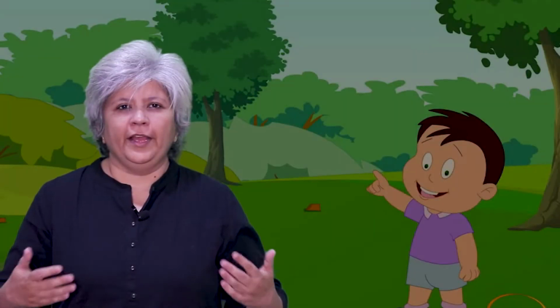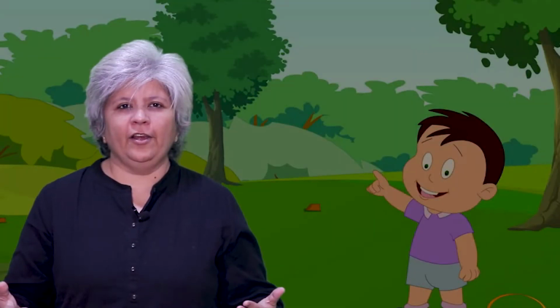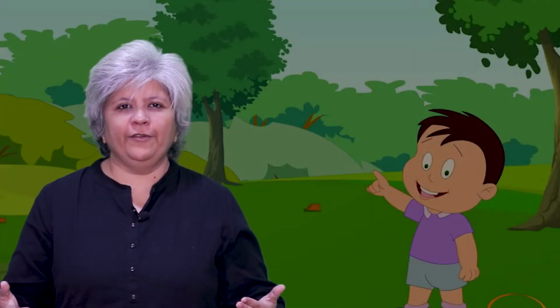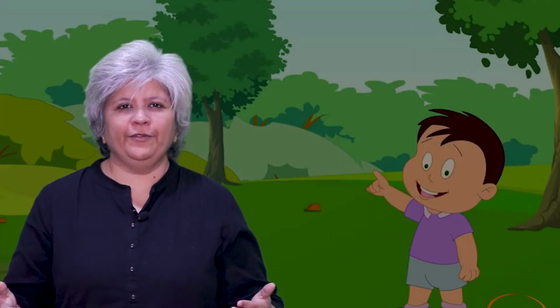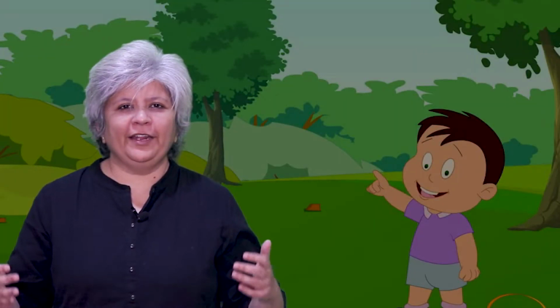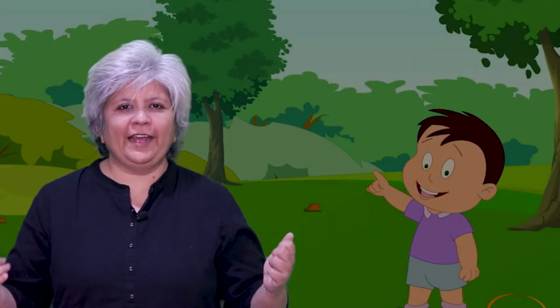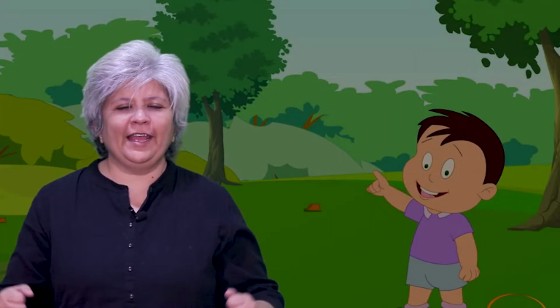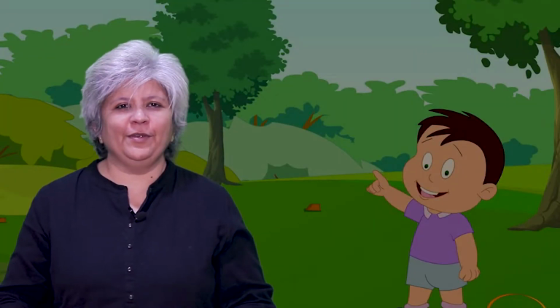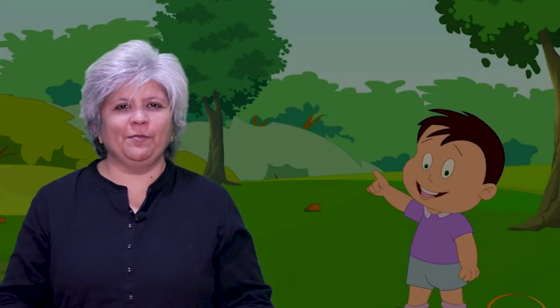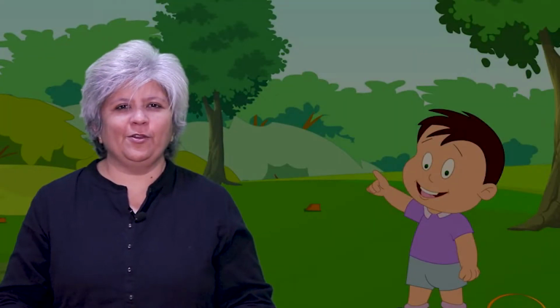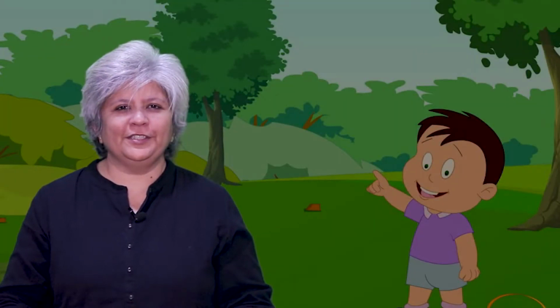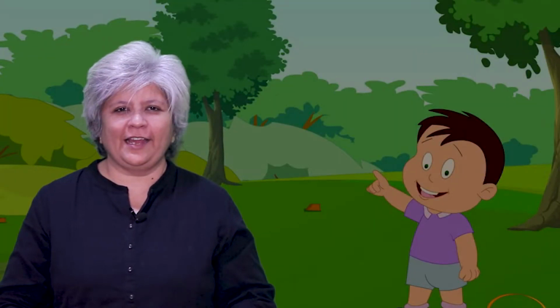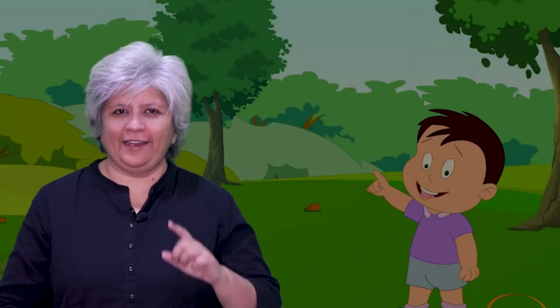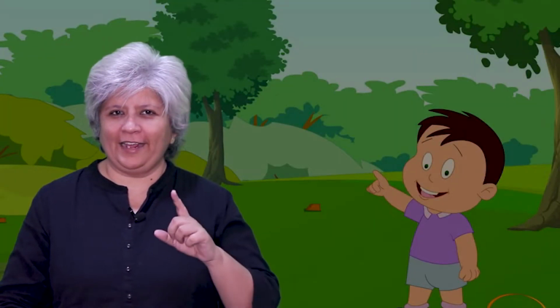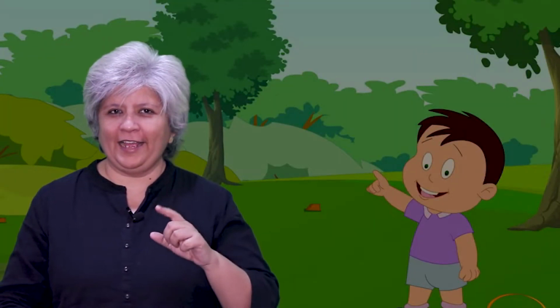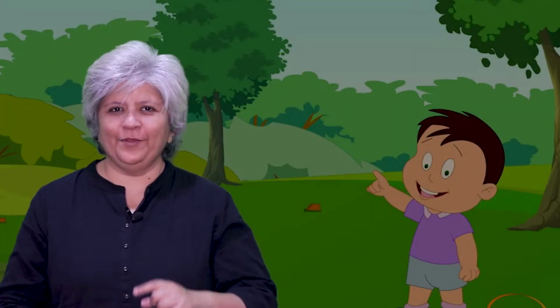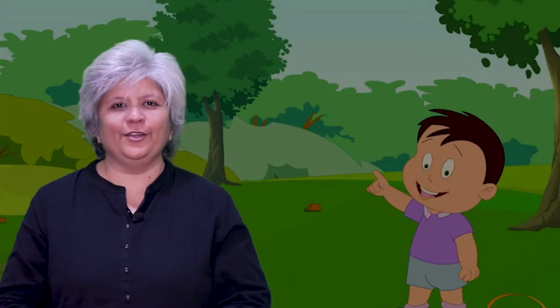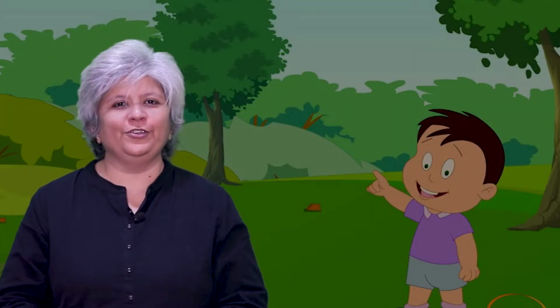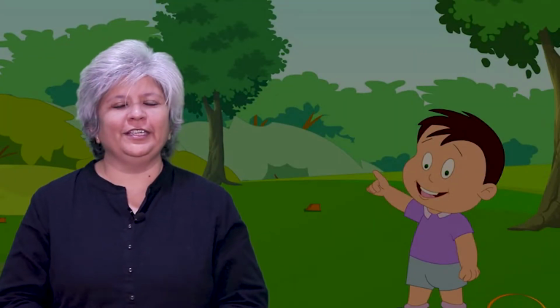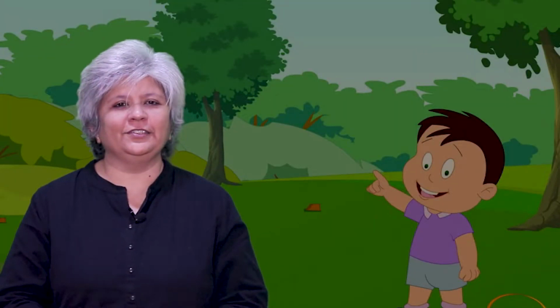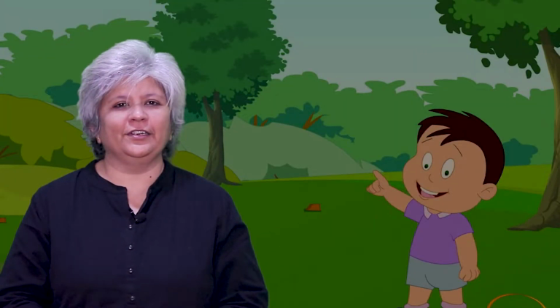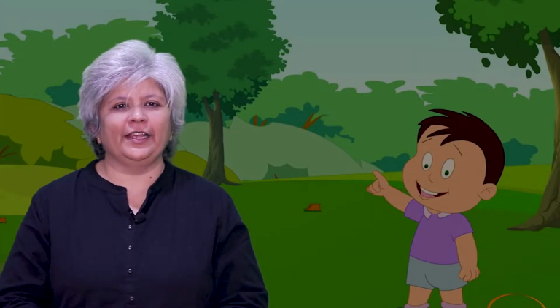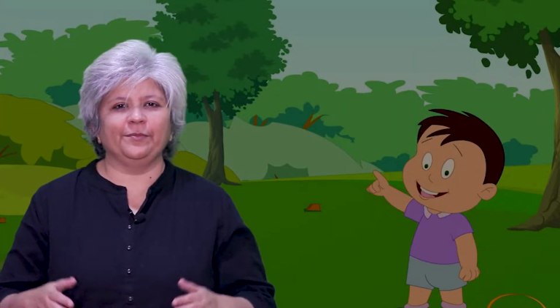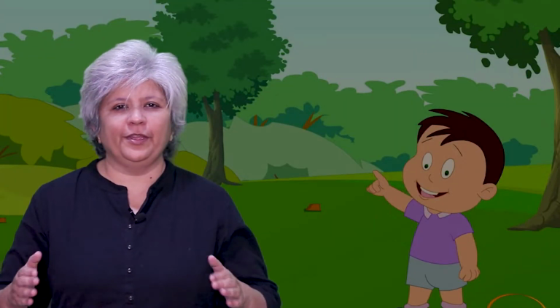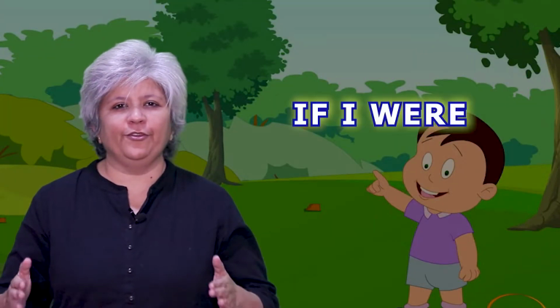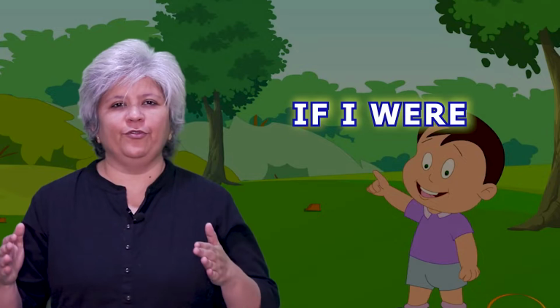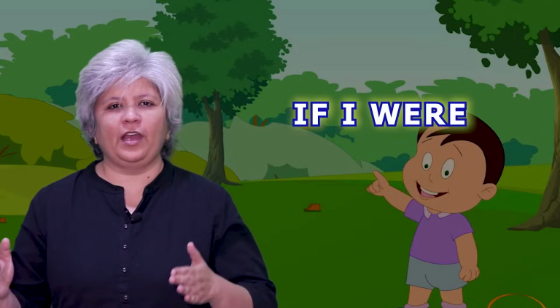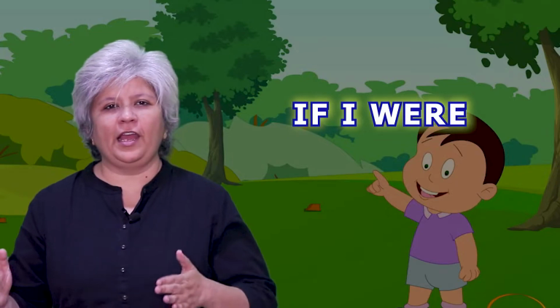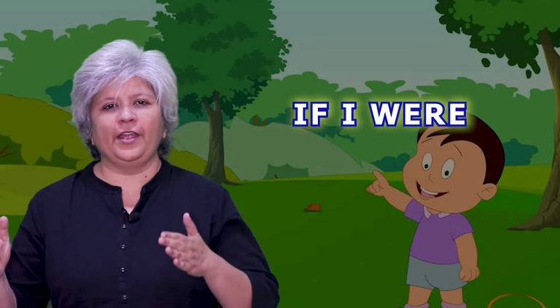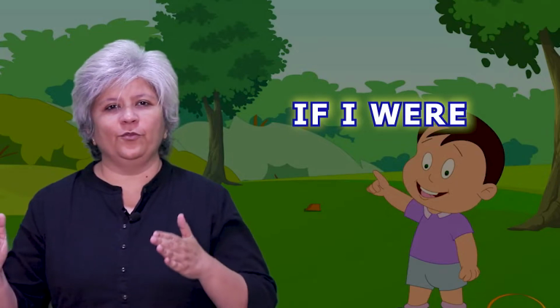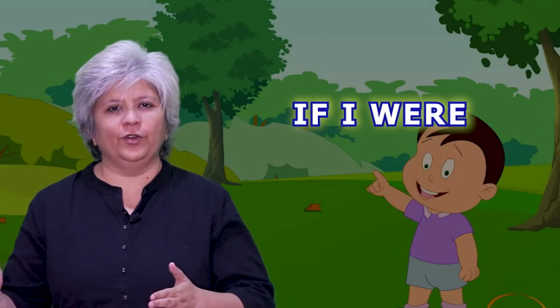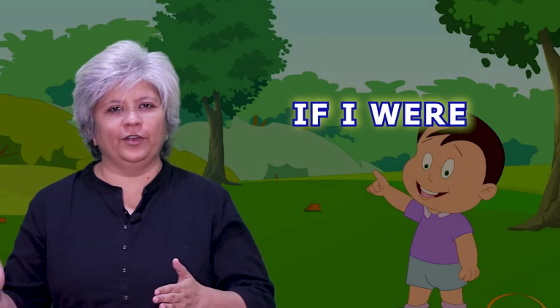Hello everyone, I am Nima Oza and I am here to teach the rhyme, 'If I Were.'